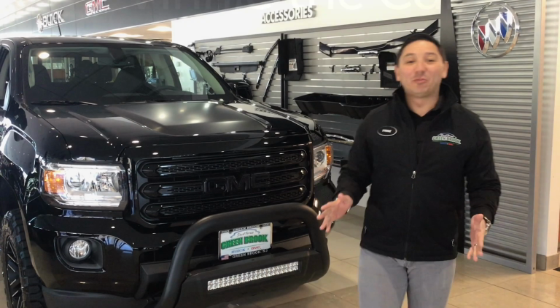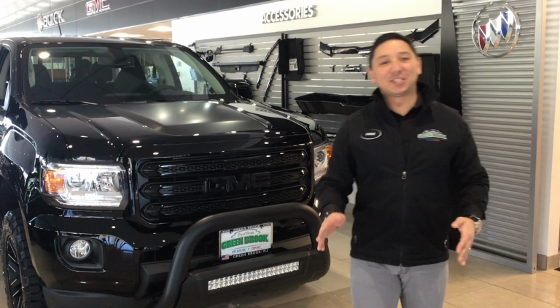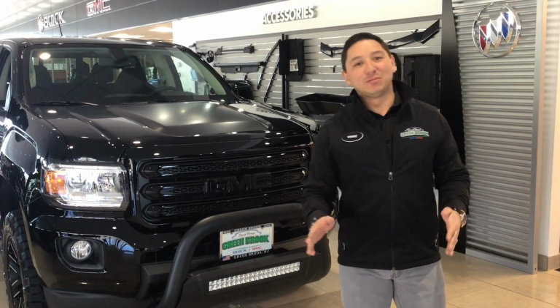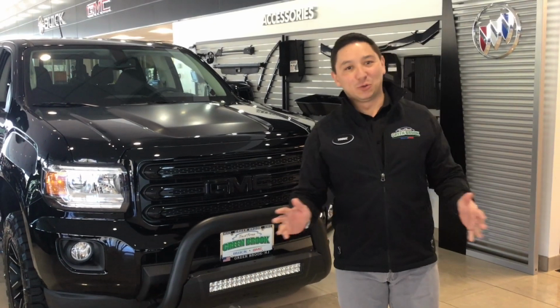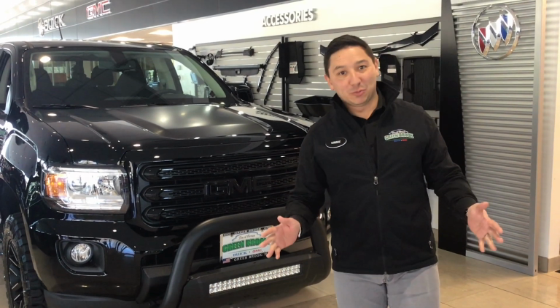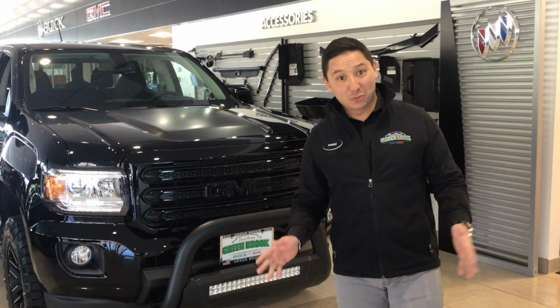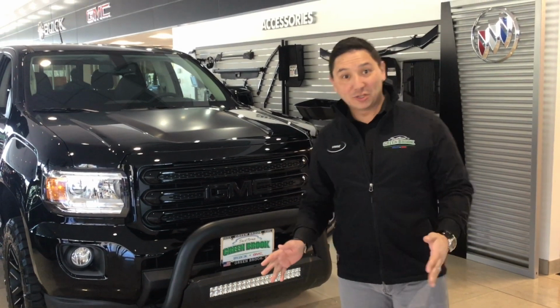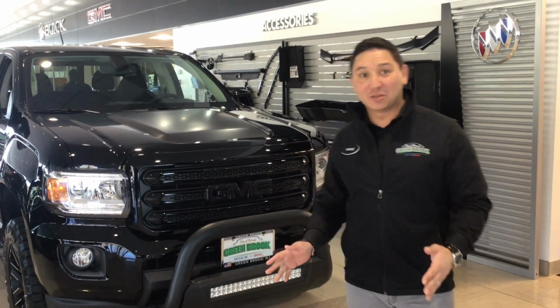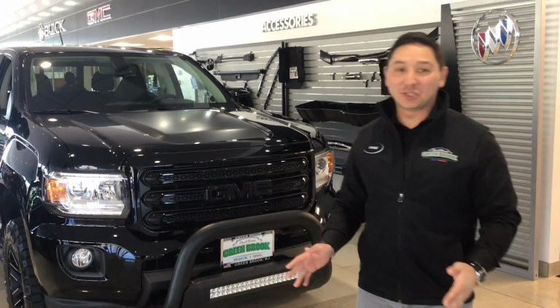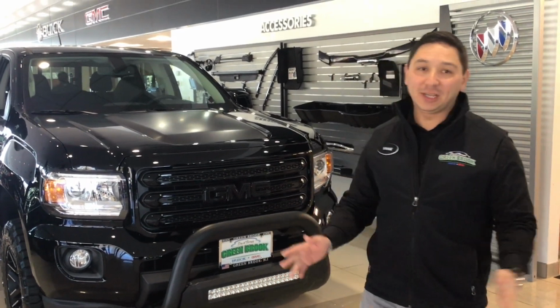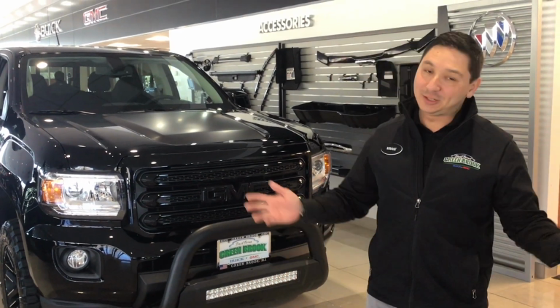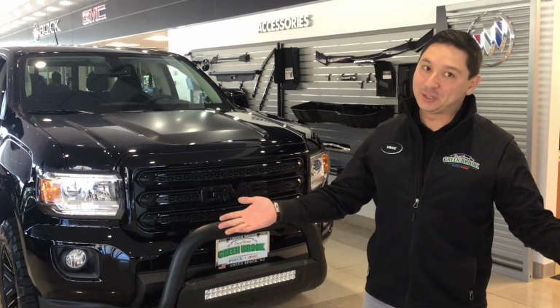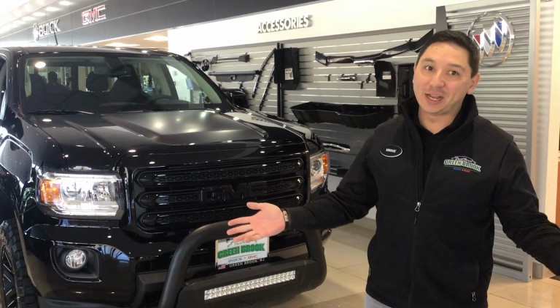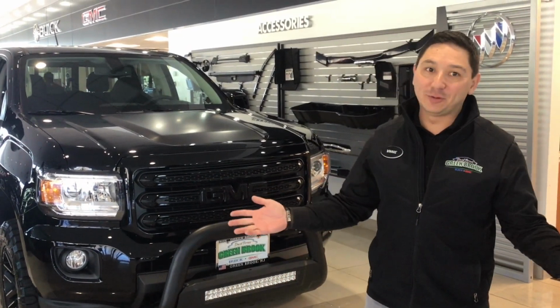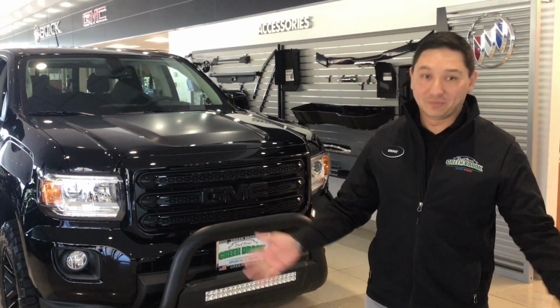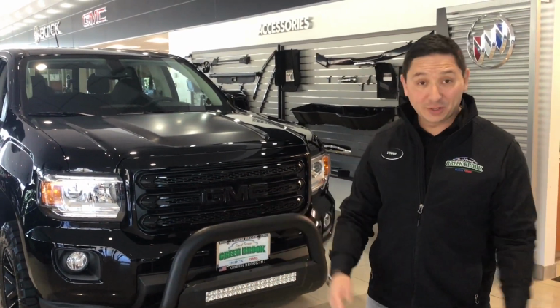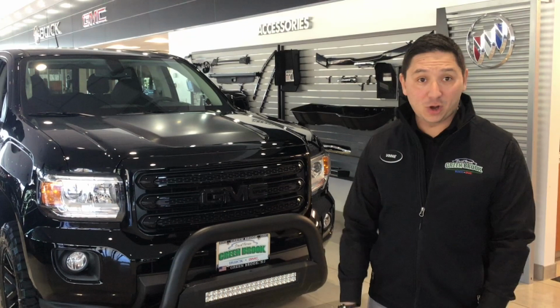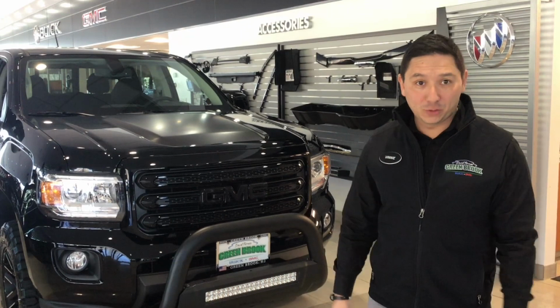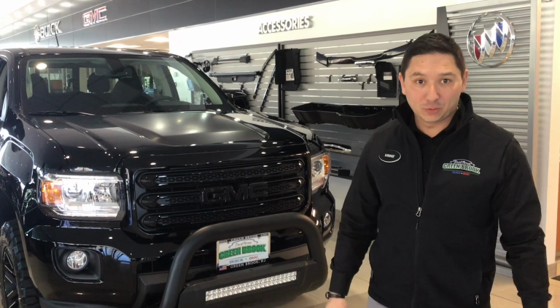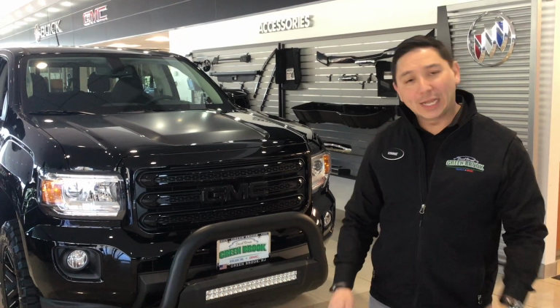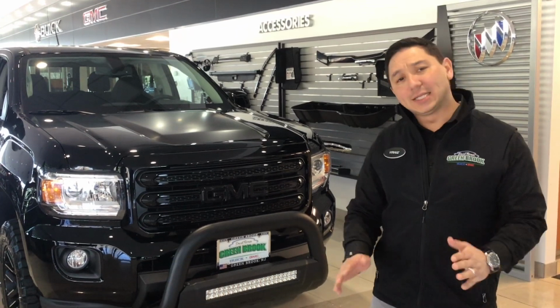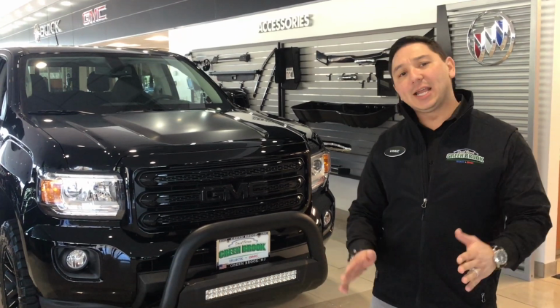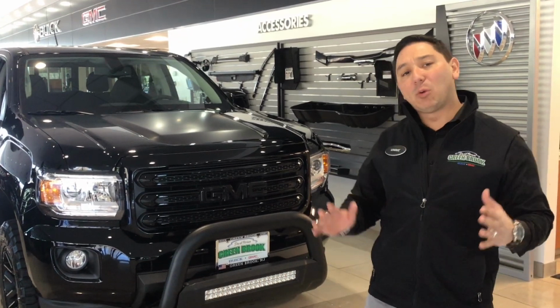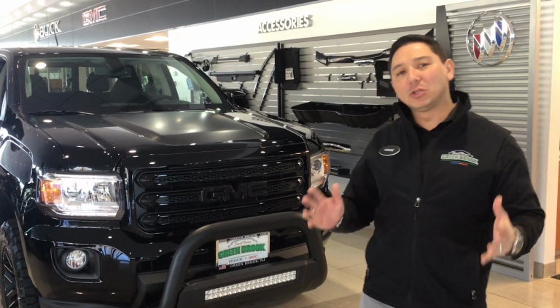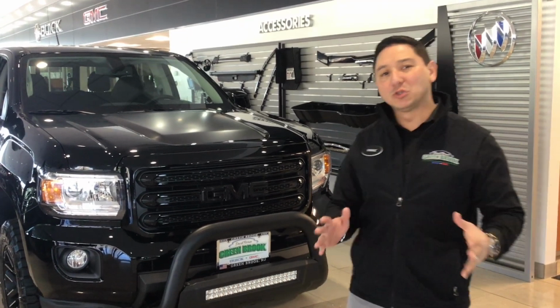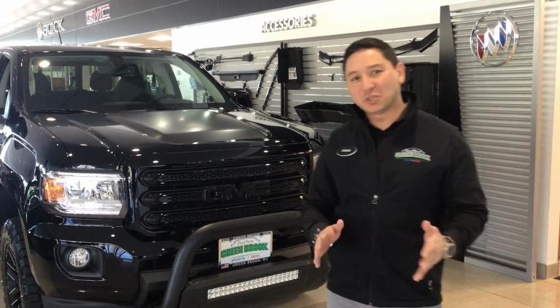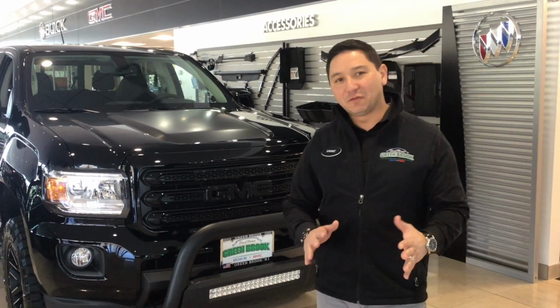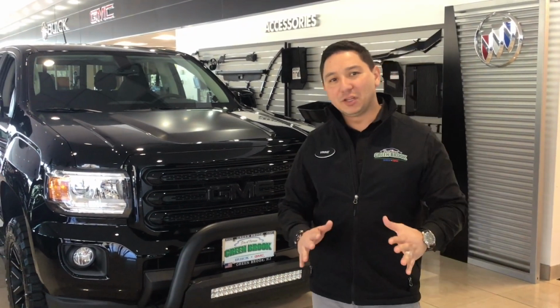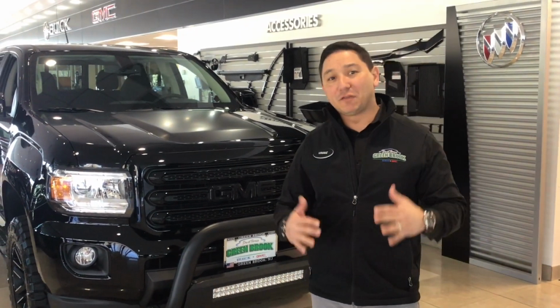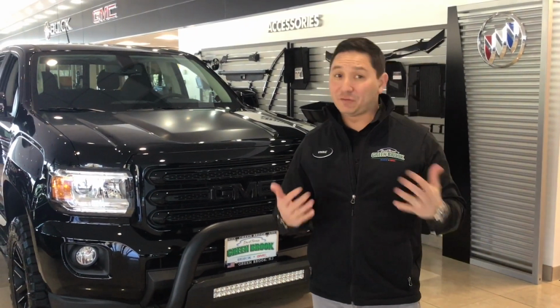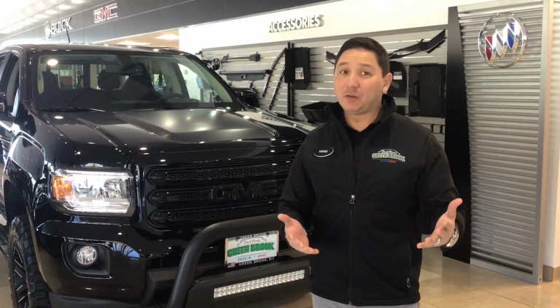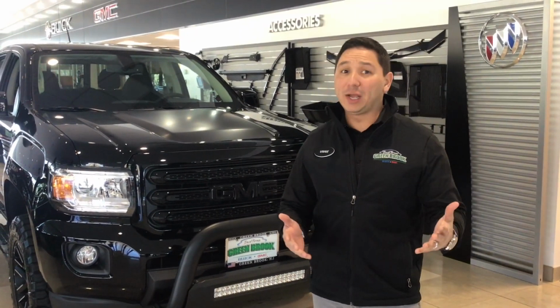Hi, this is Buick GMC, and welcome to your channel, Vinnie the Car Guru. Today I want to do a special video for a friend of mine.